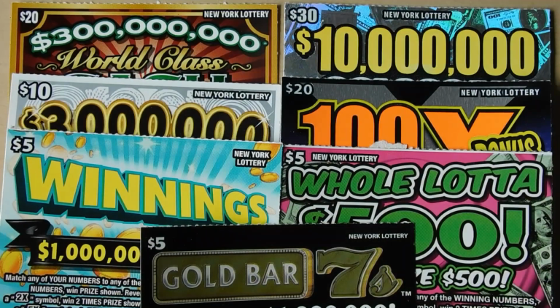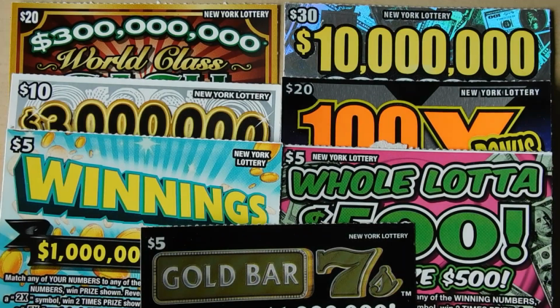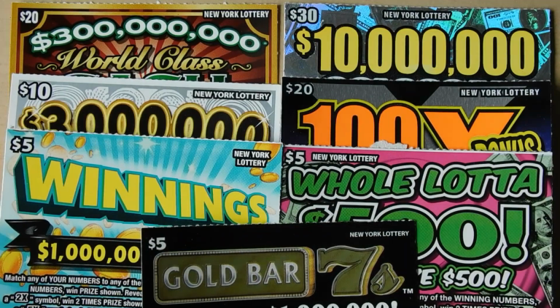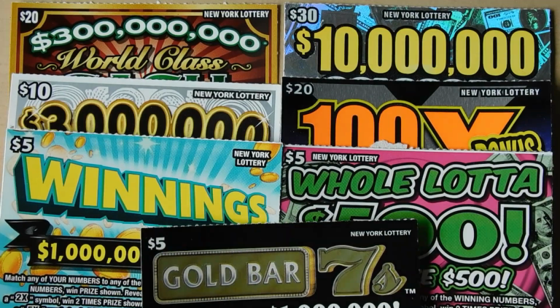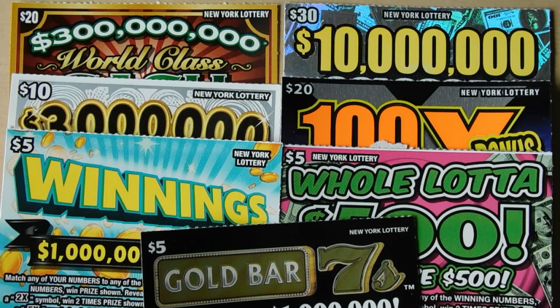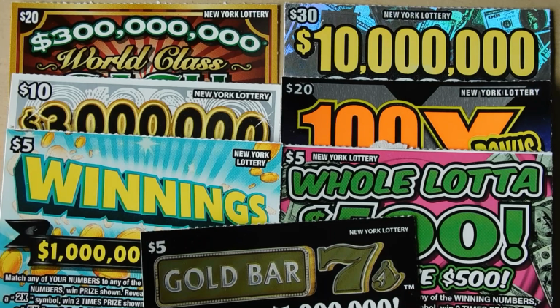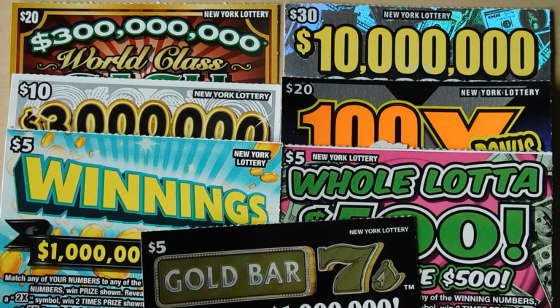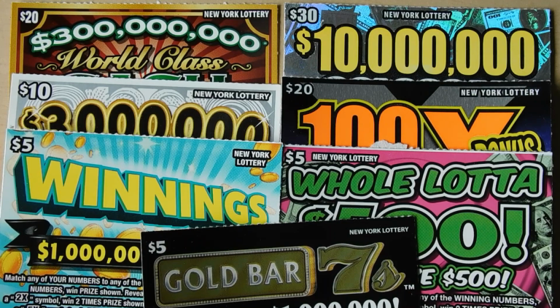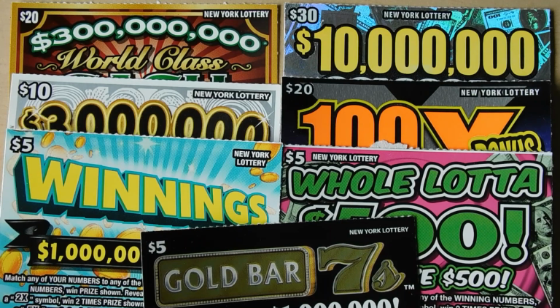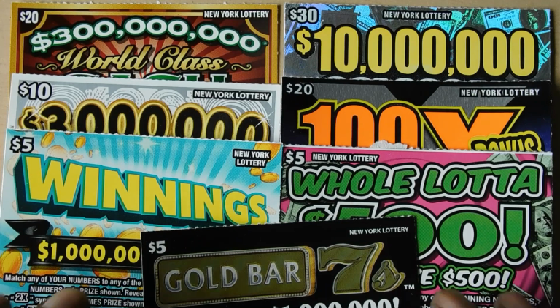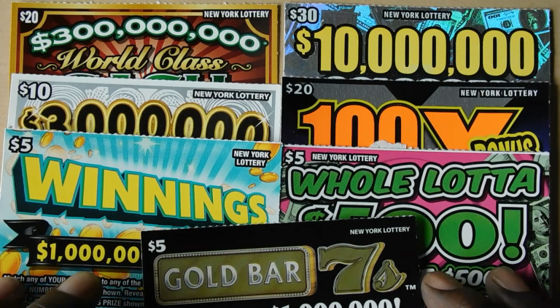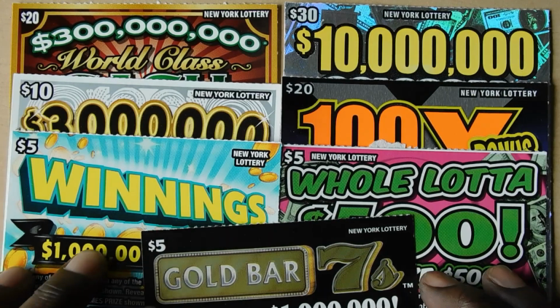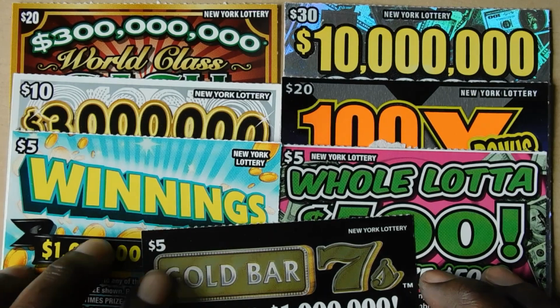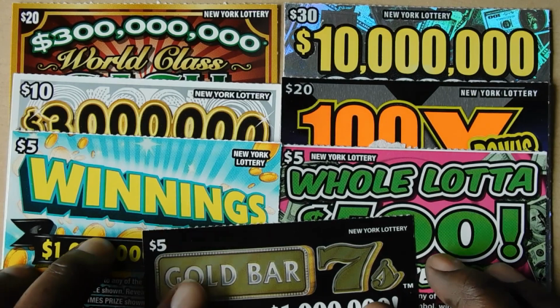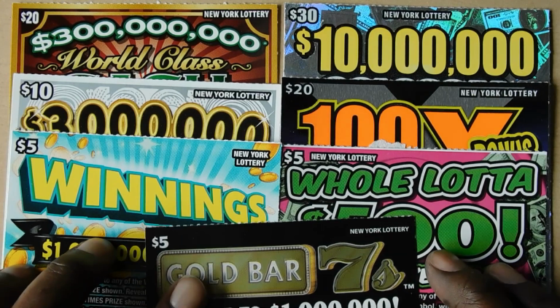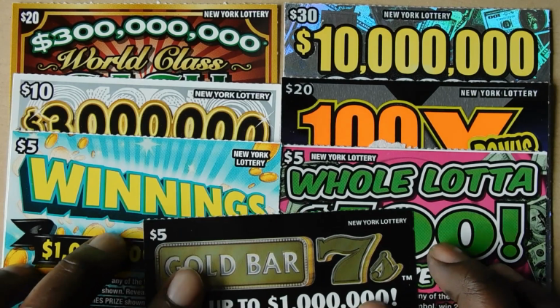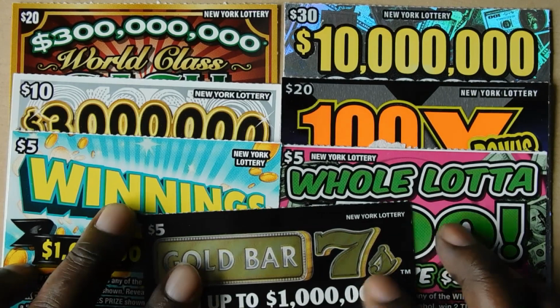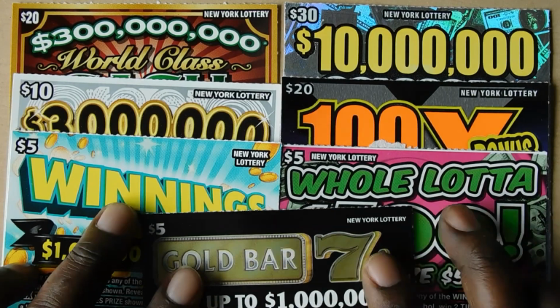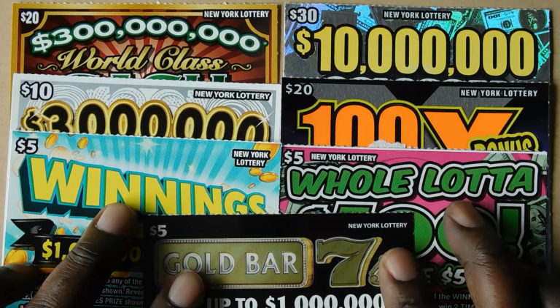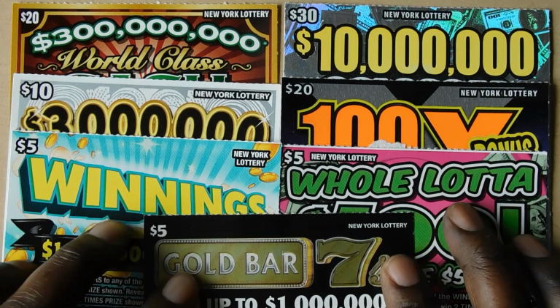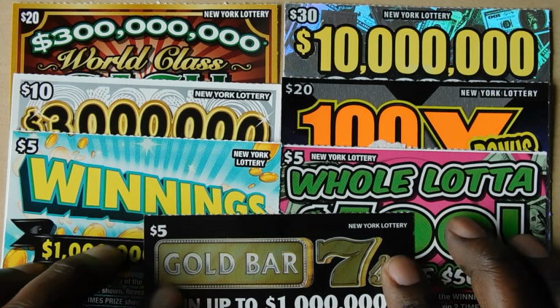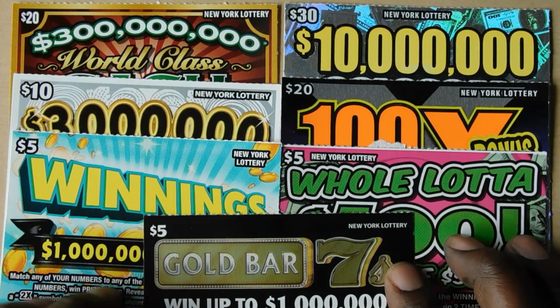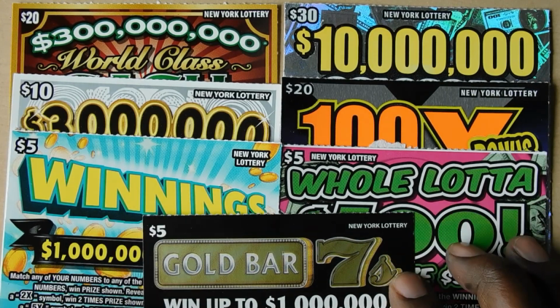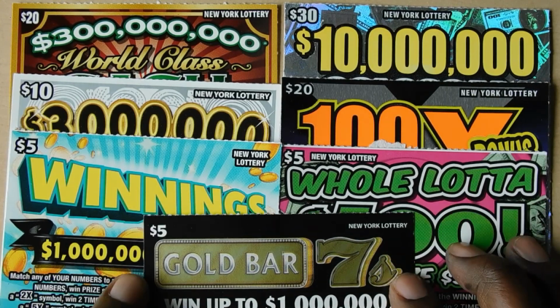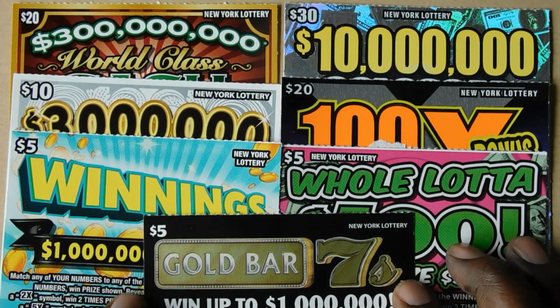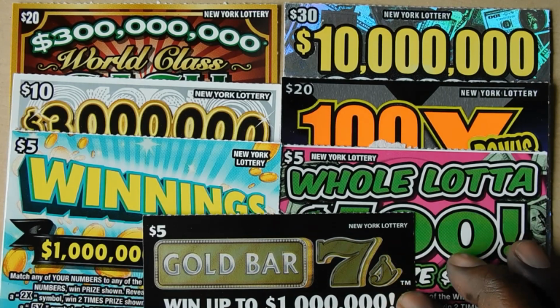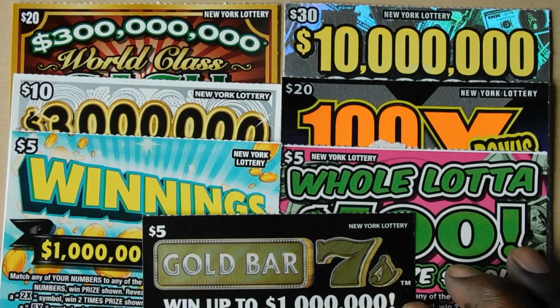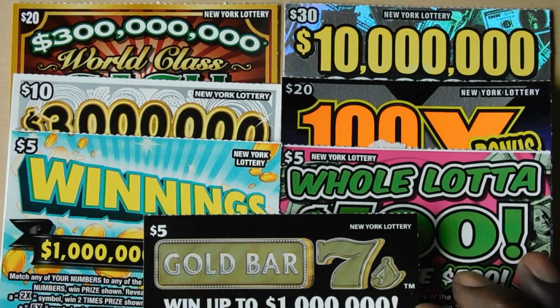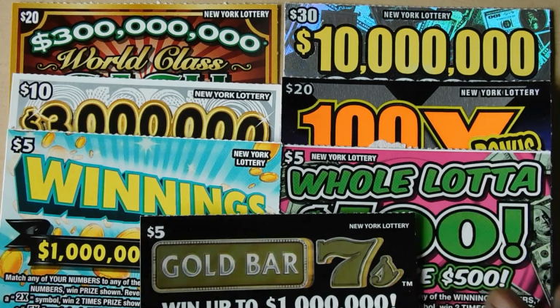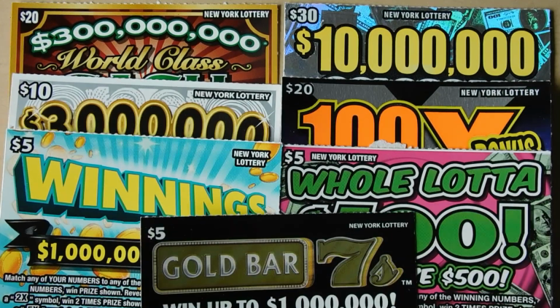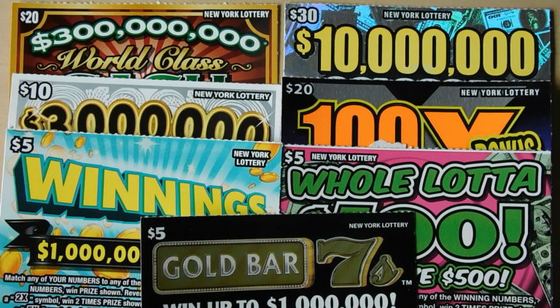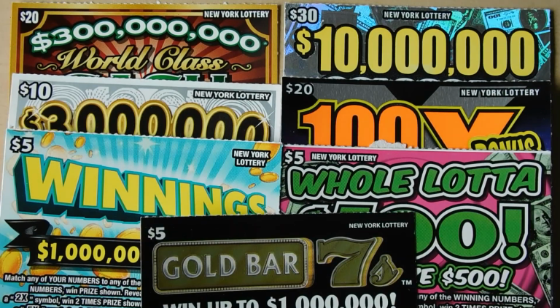Hi YouTube and welcome to Million Miler Scratcher. I'm in New York playing my favorite New York lottery tickets, so let's see how we do.